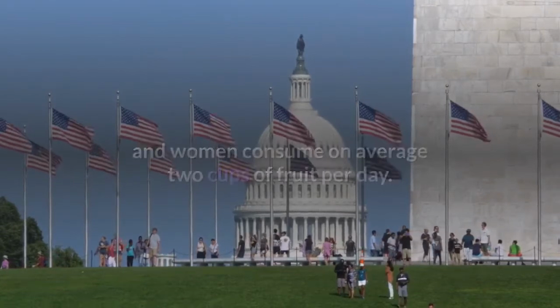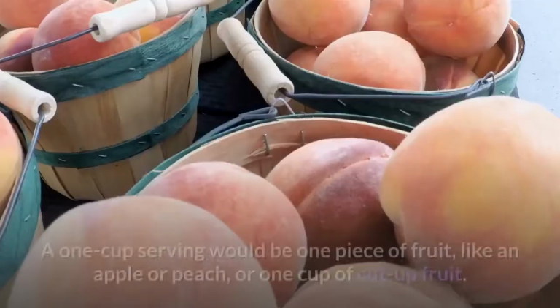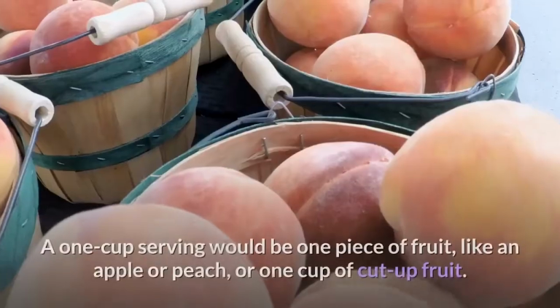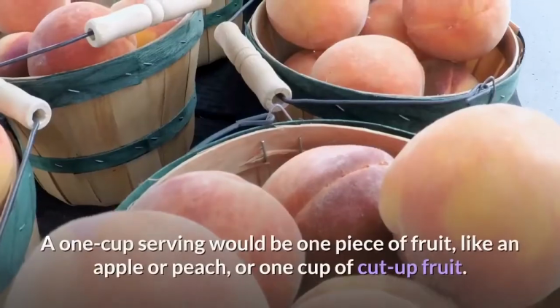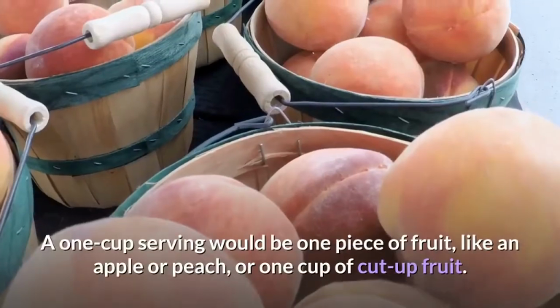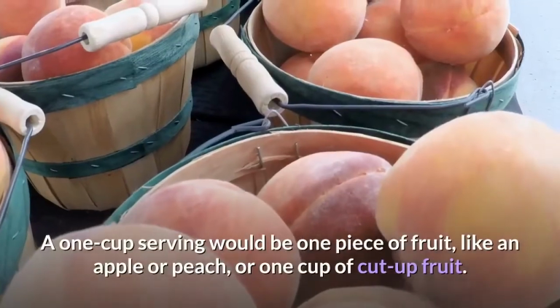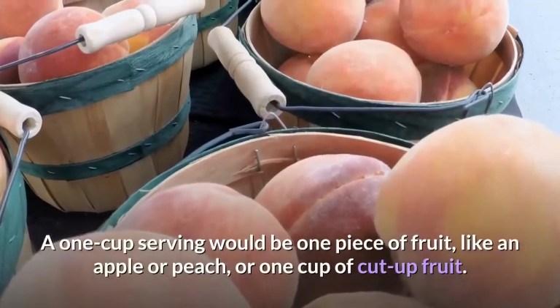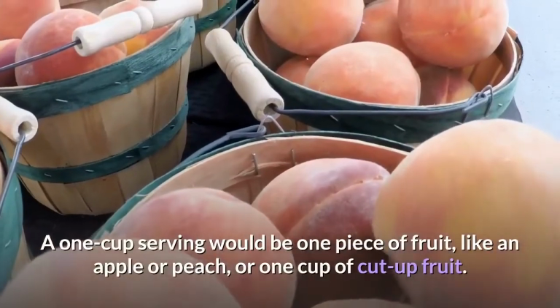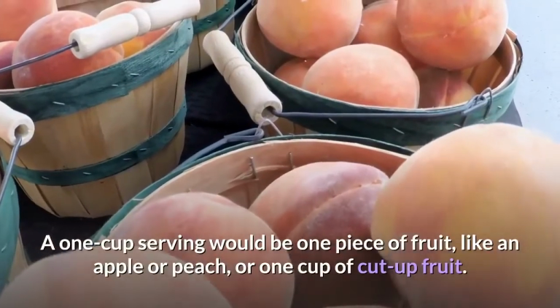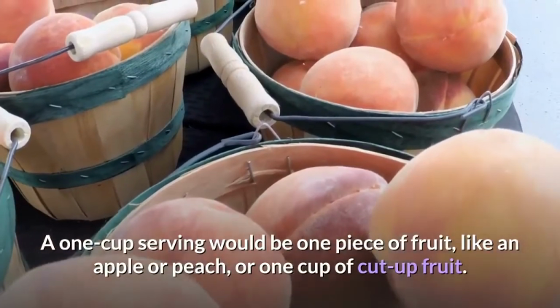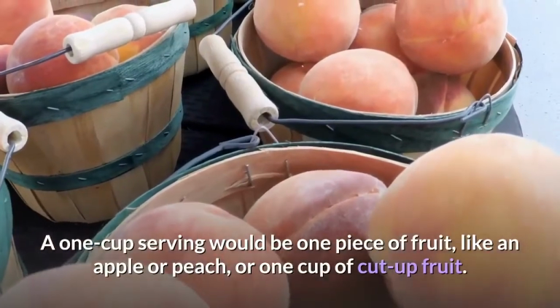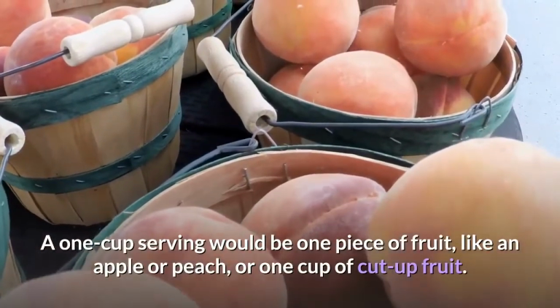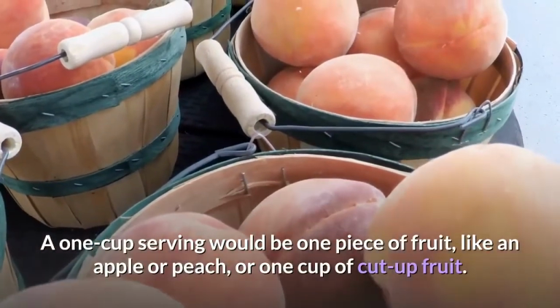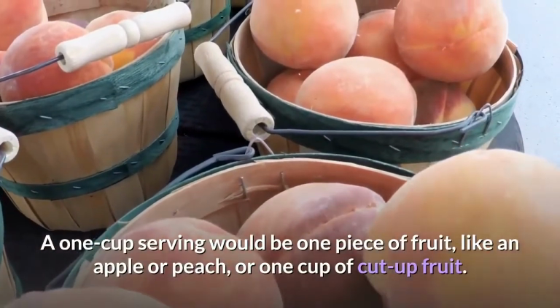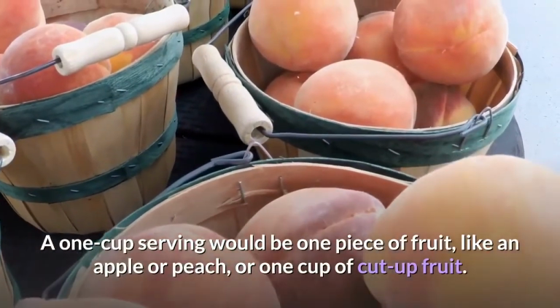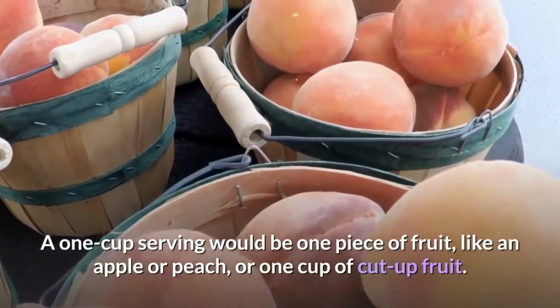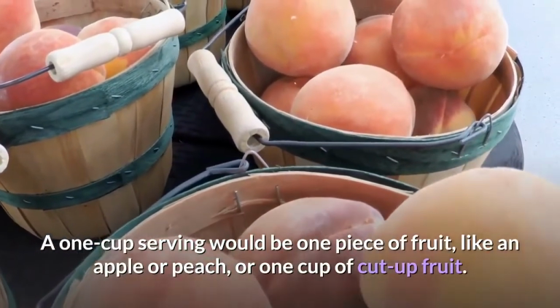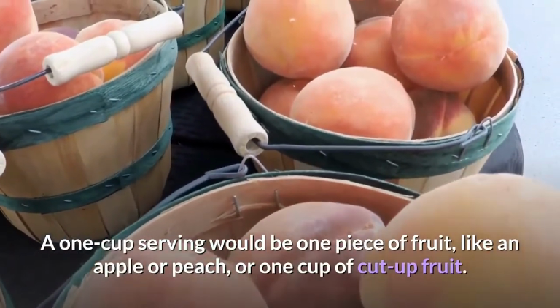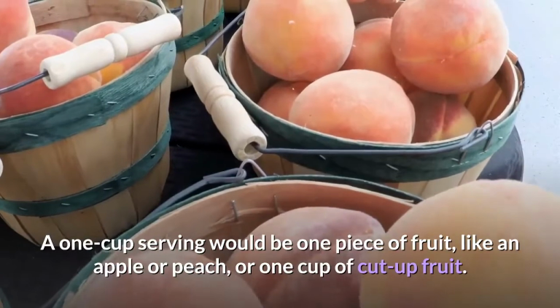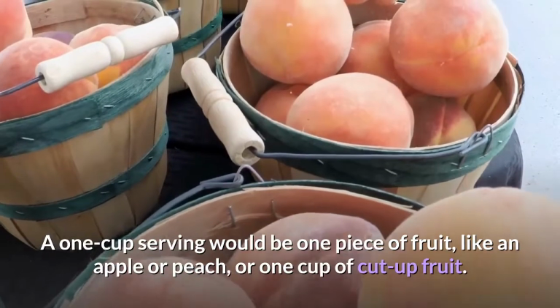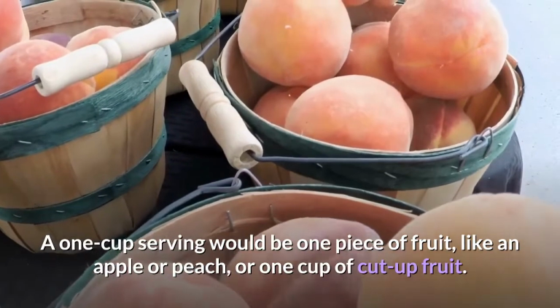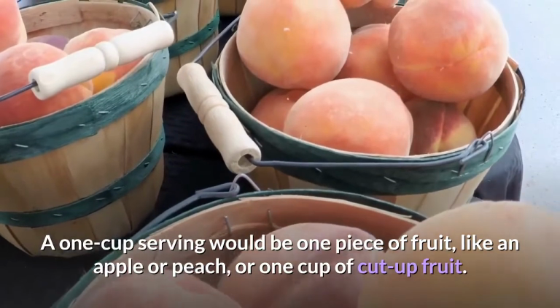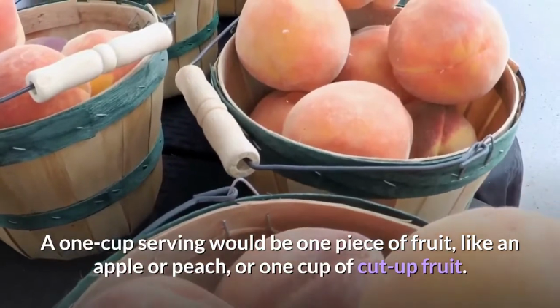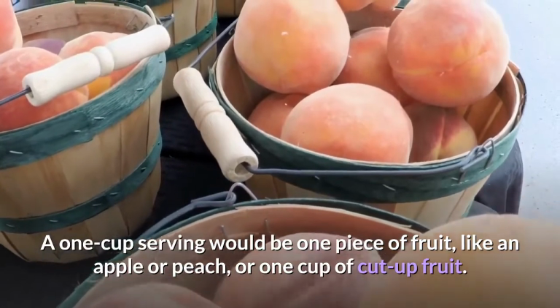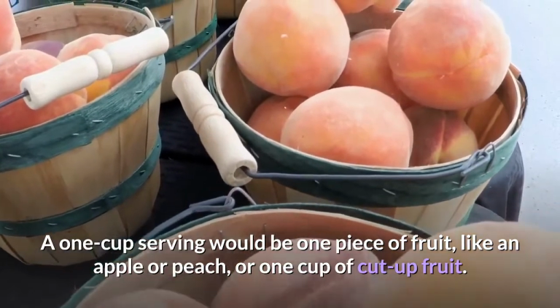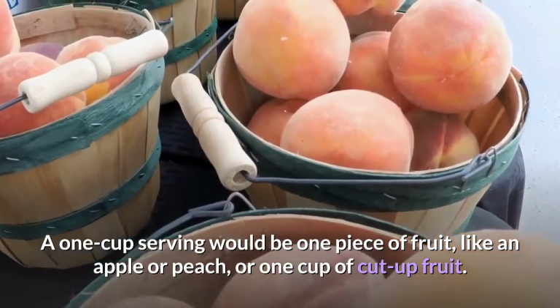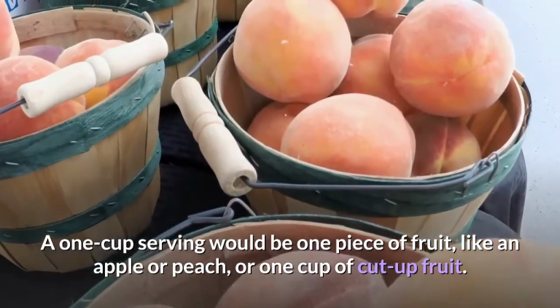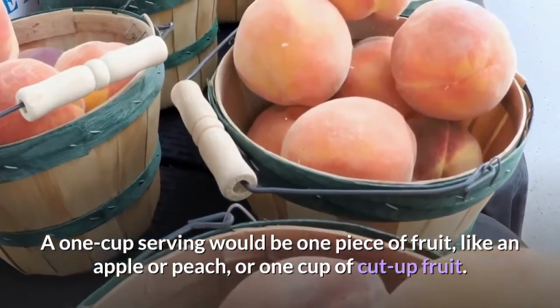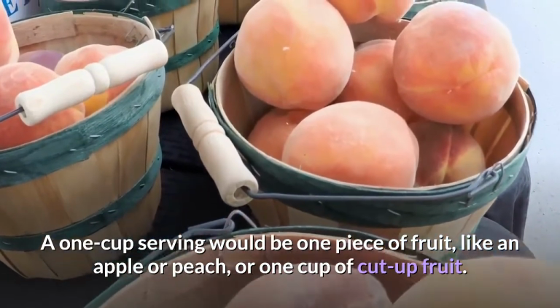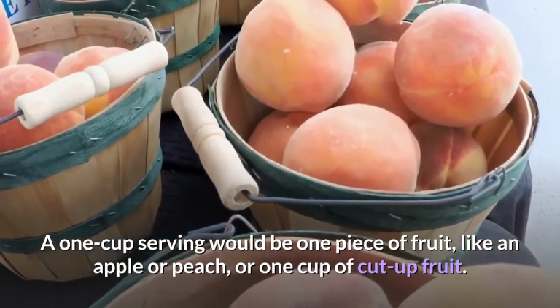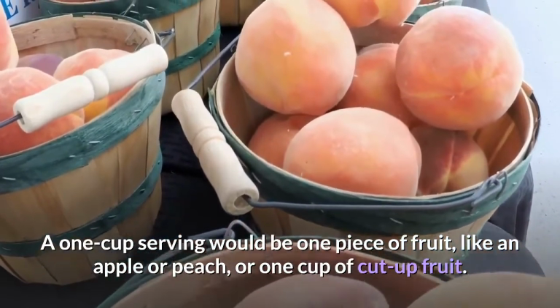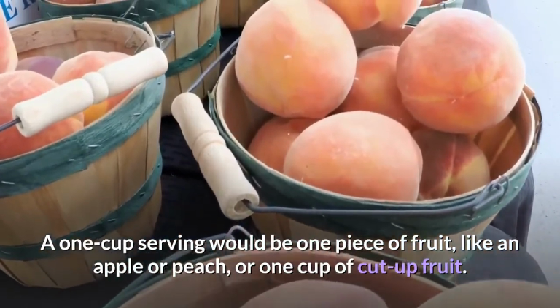A one-cup serving would be one piece of fruit like an apple or peach, or one cup of cut-up fruit.